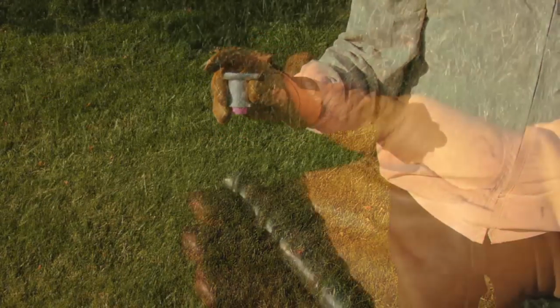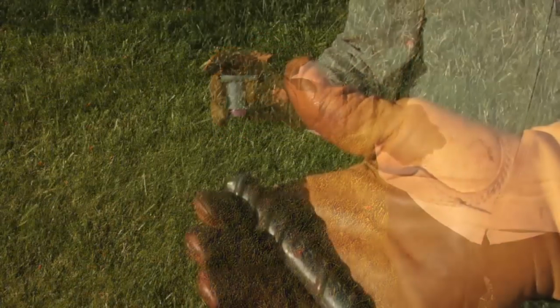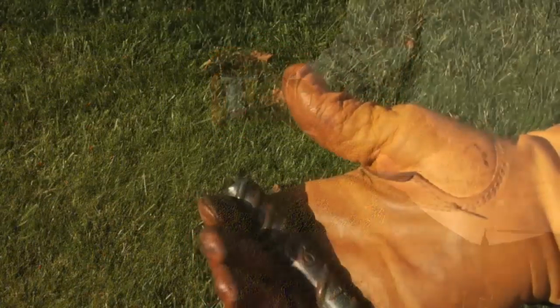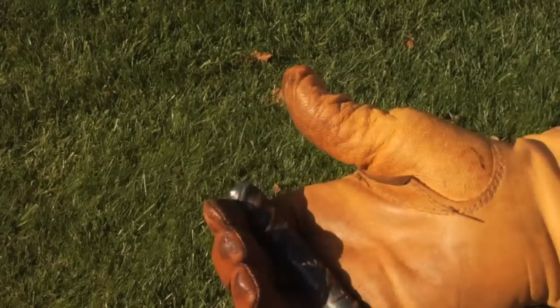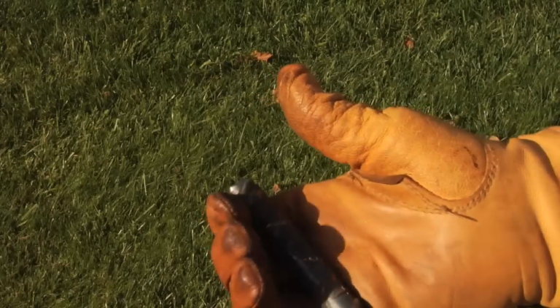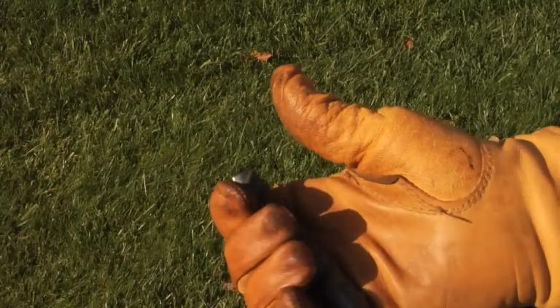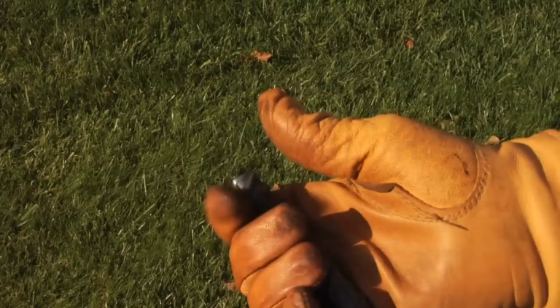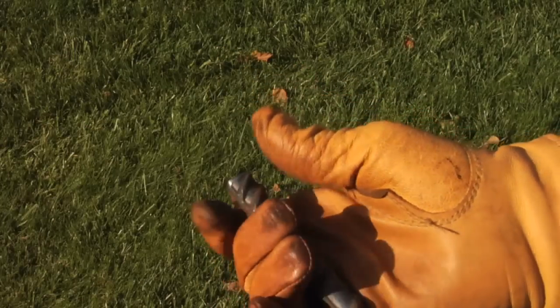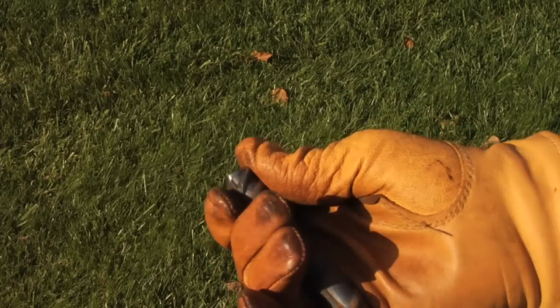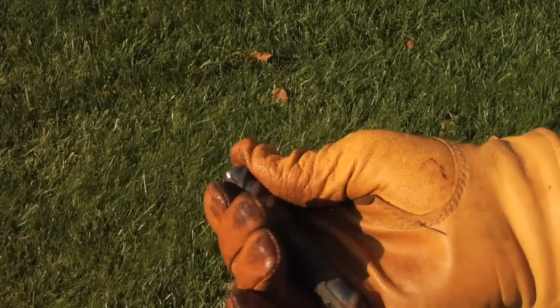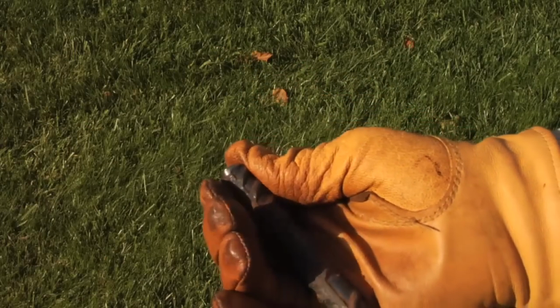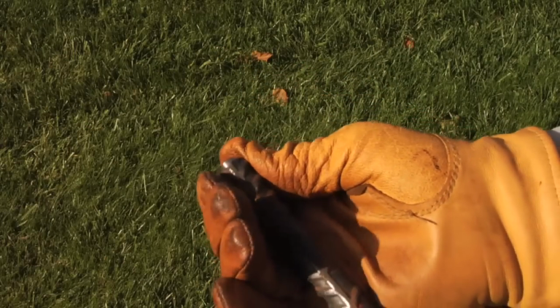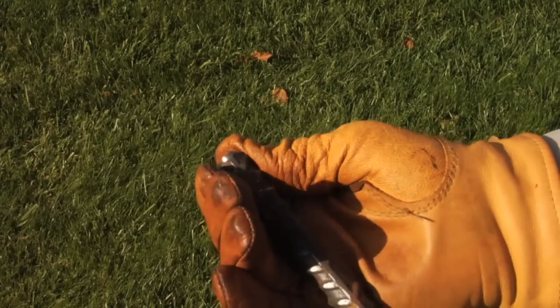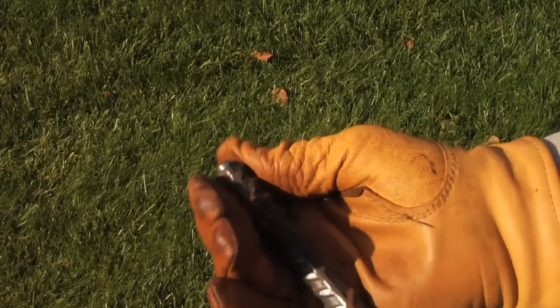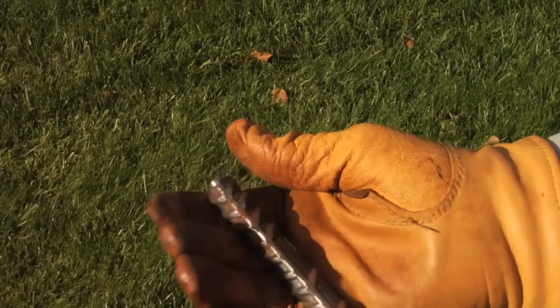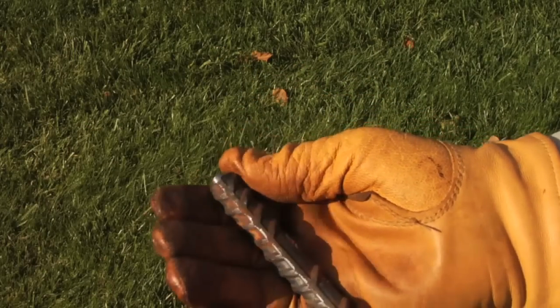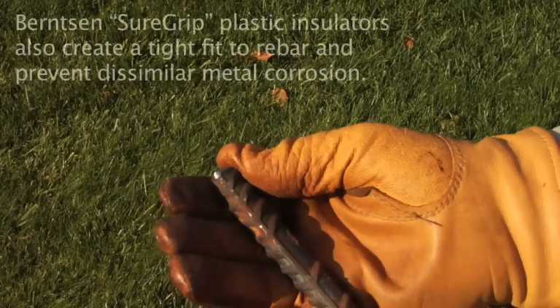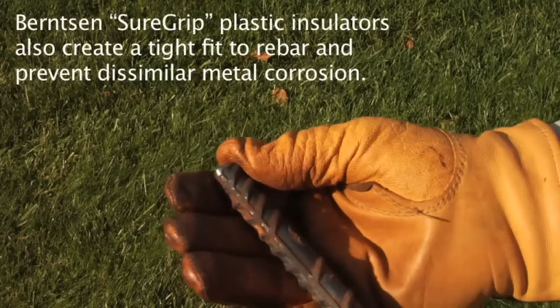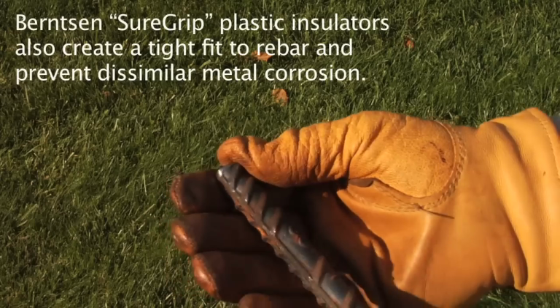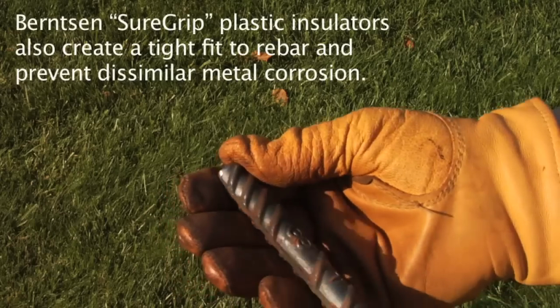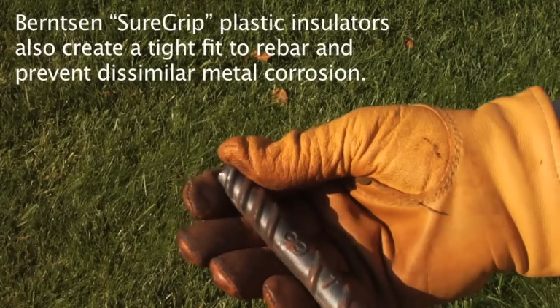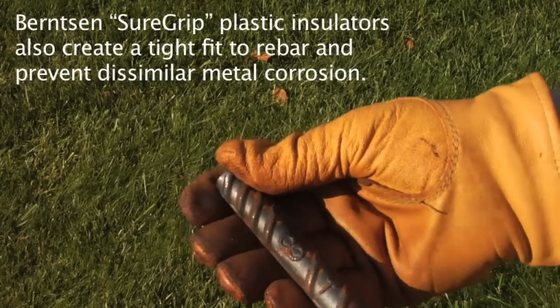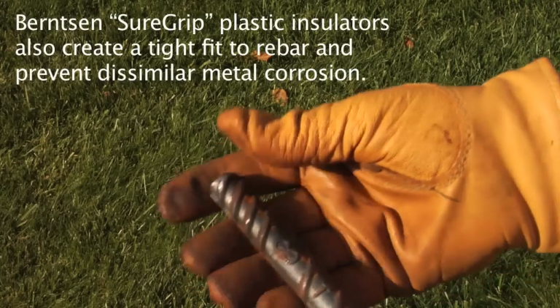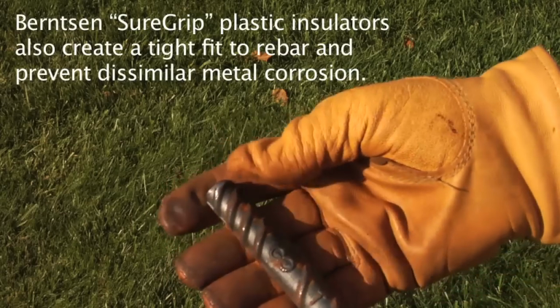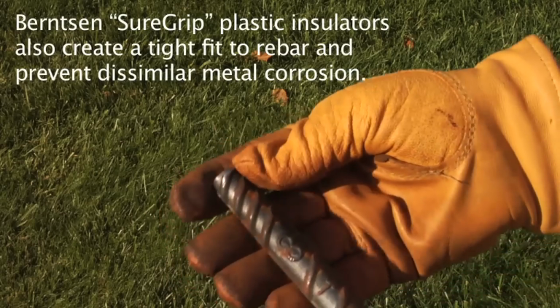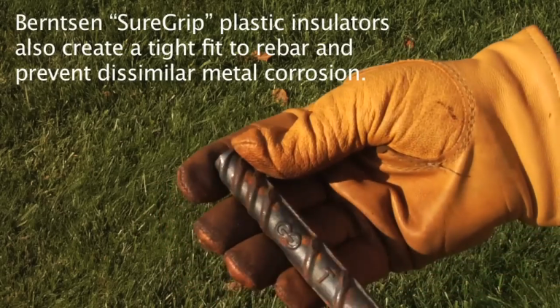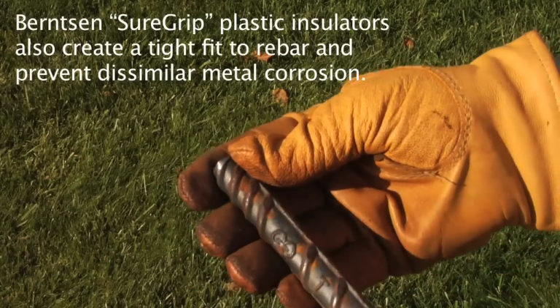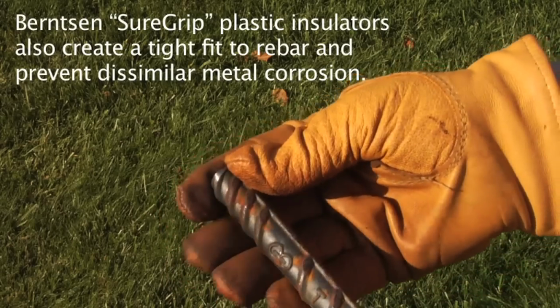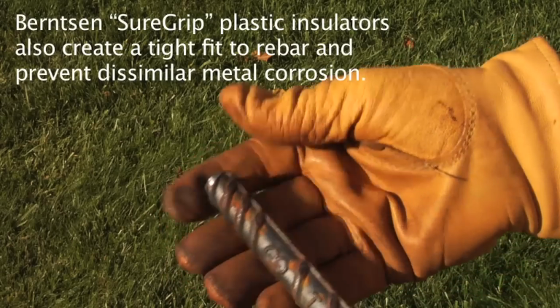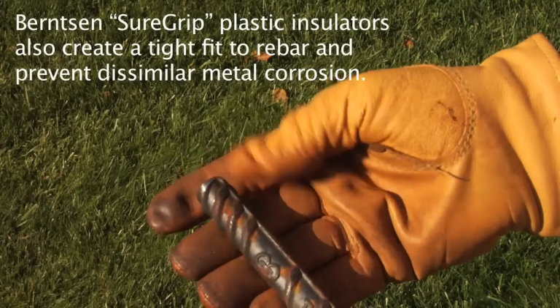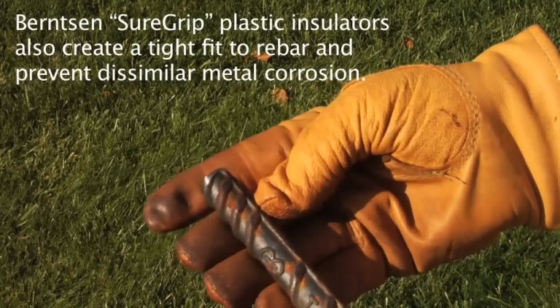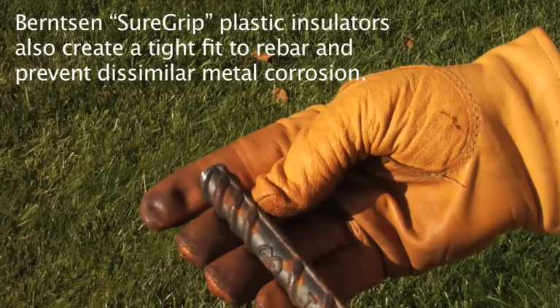Chamfer the ends of the rebar with a shop grinder. This helps keep the cap straight and start smoothly.